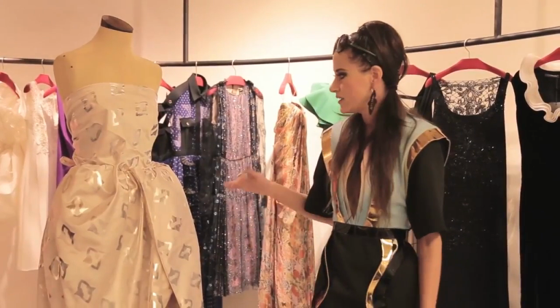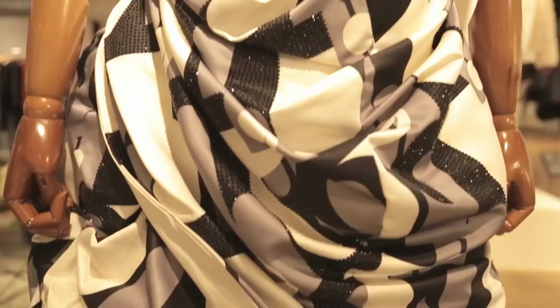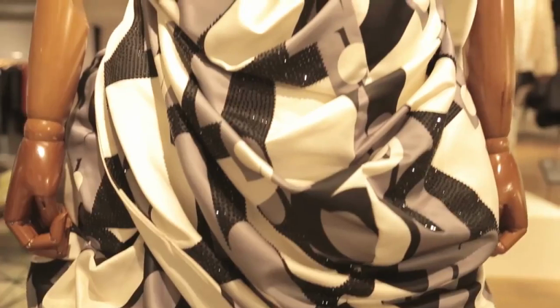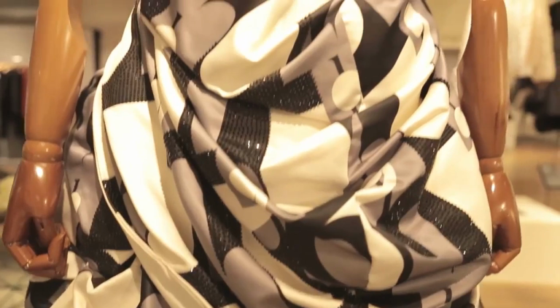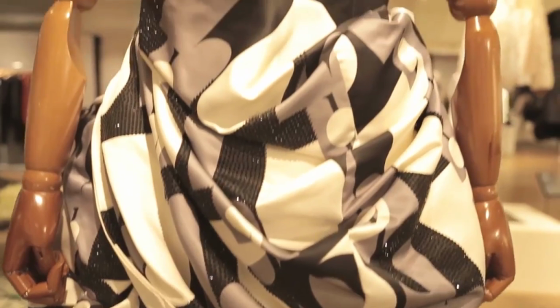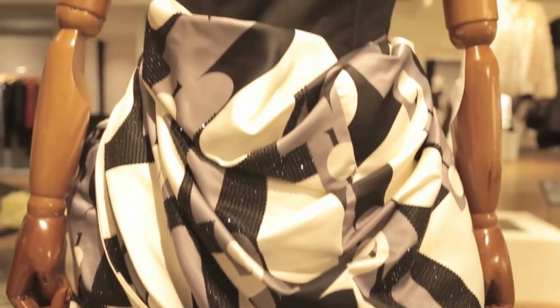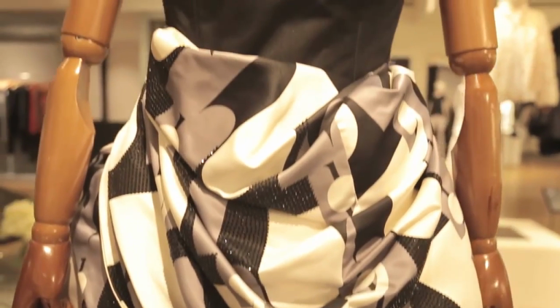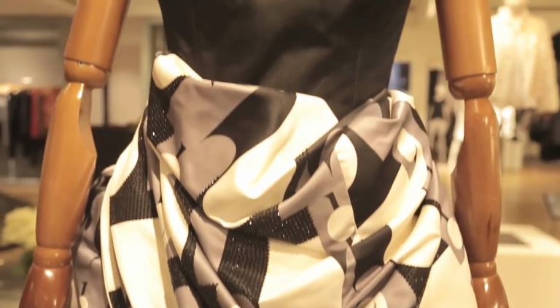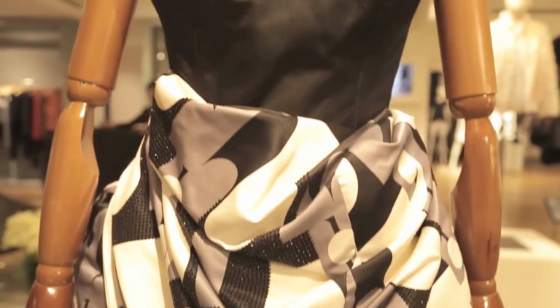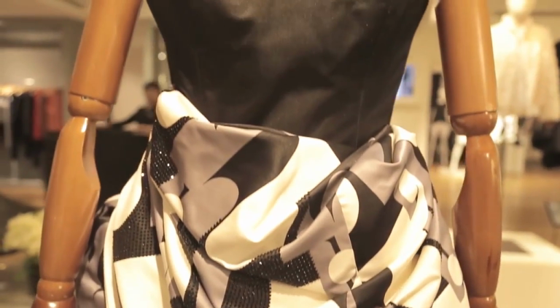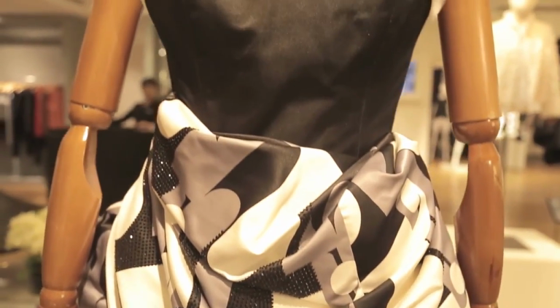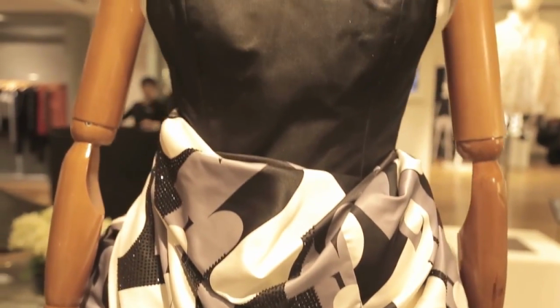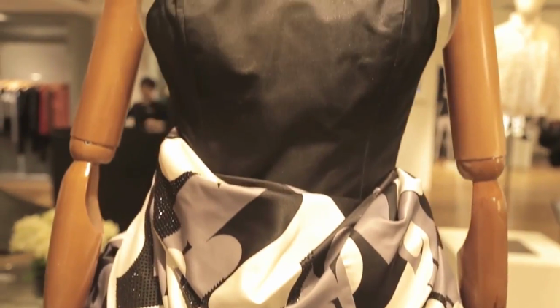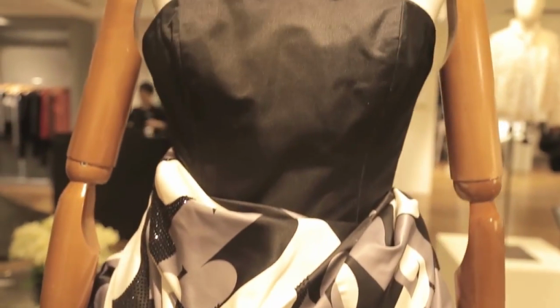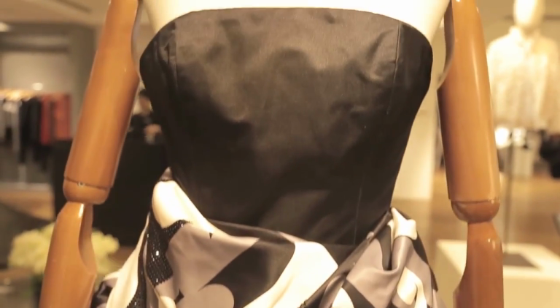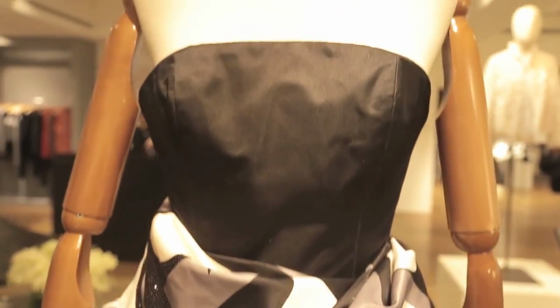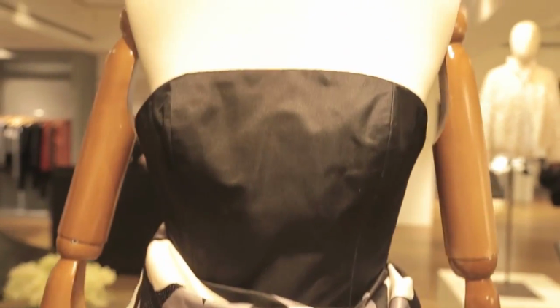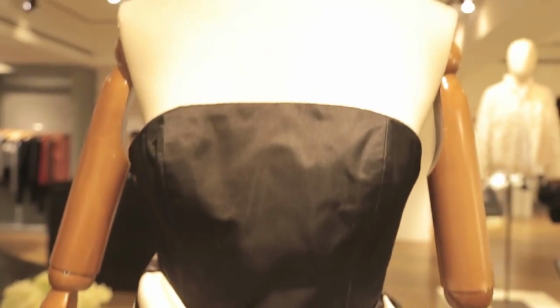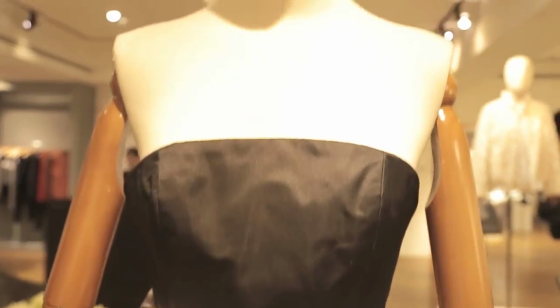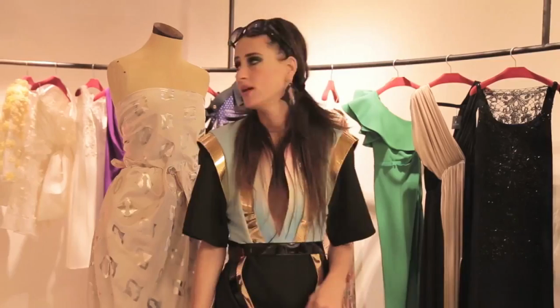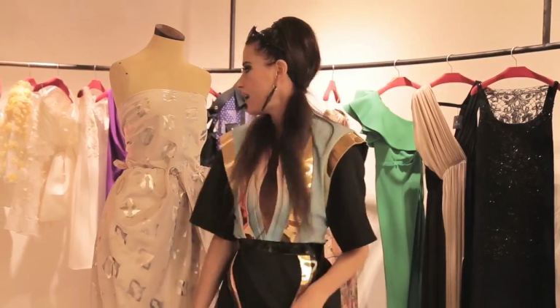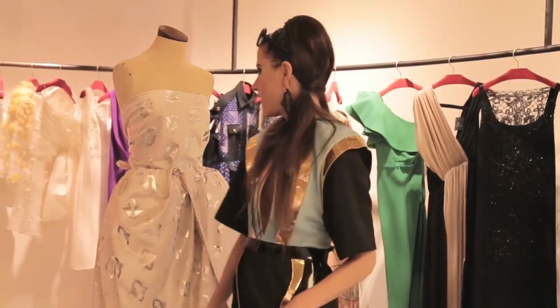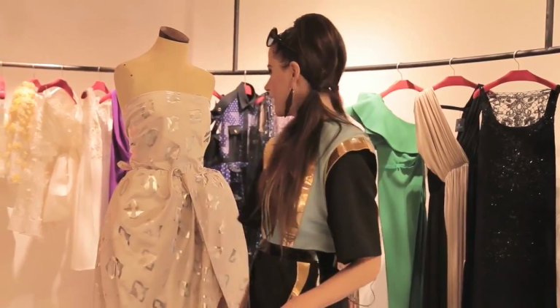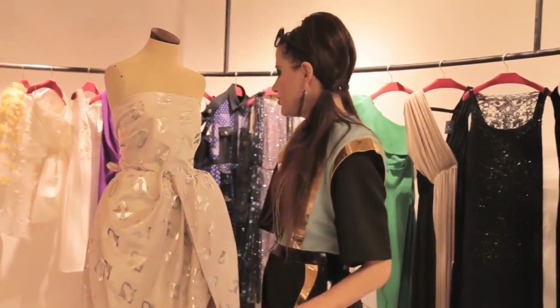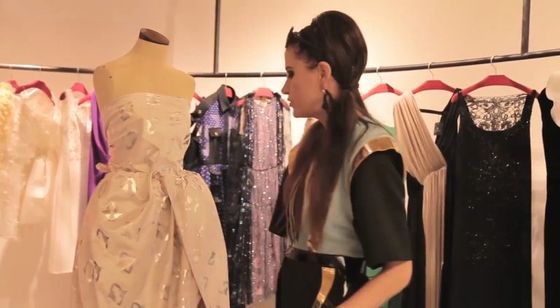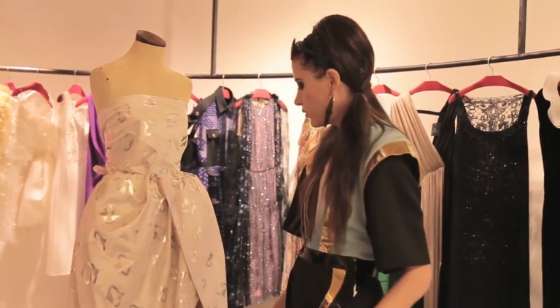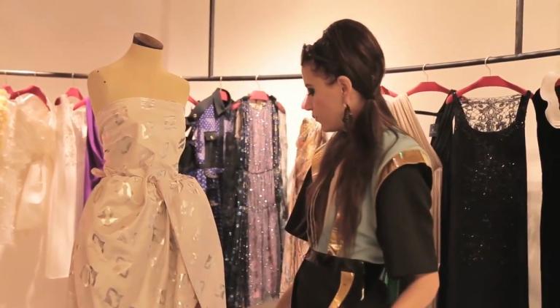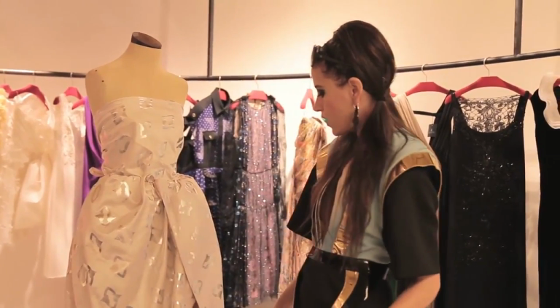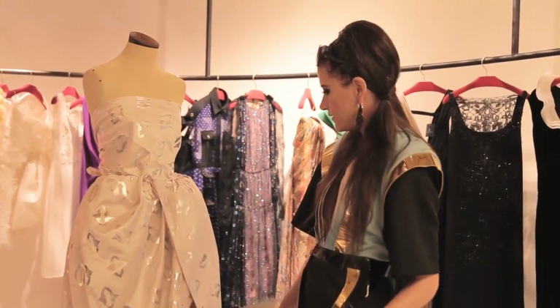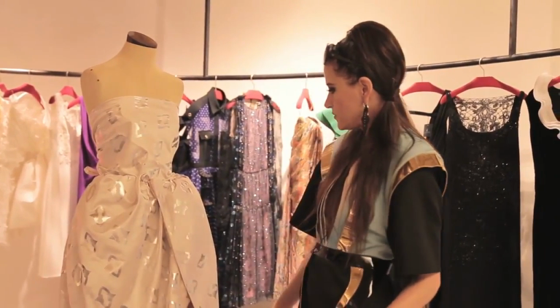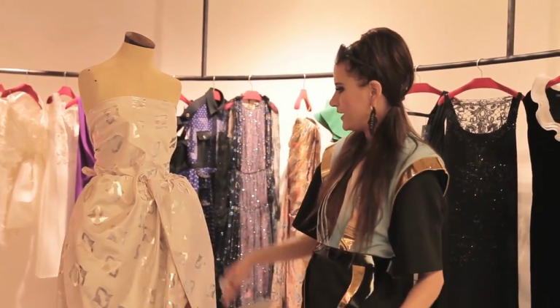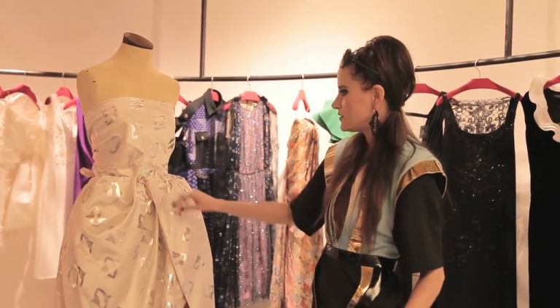It molds — you can be any size, you can be any shape, and you can totally rock this piece.